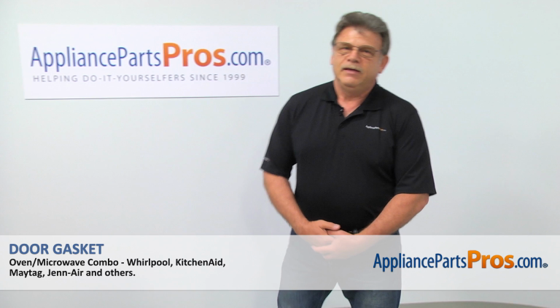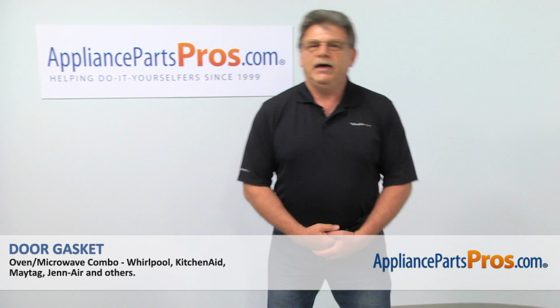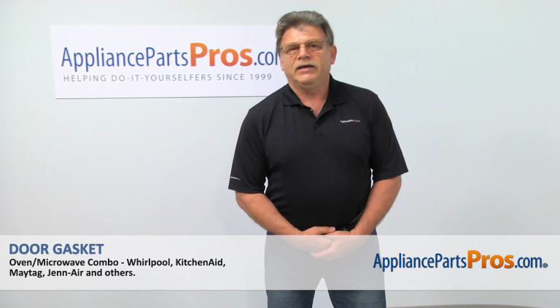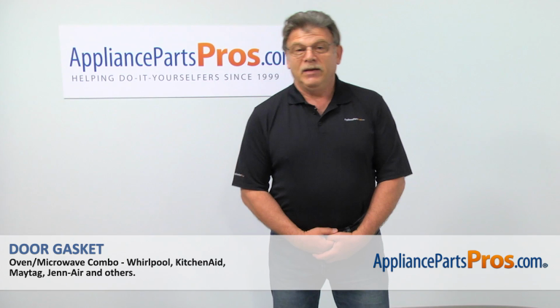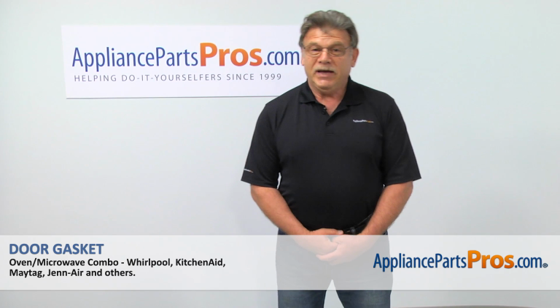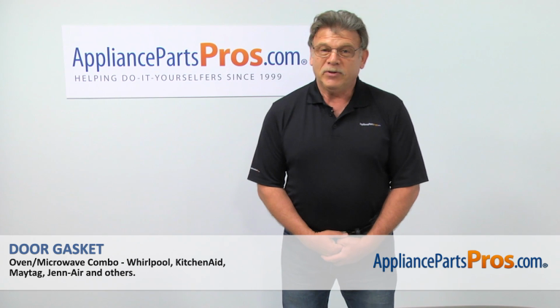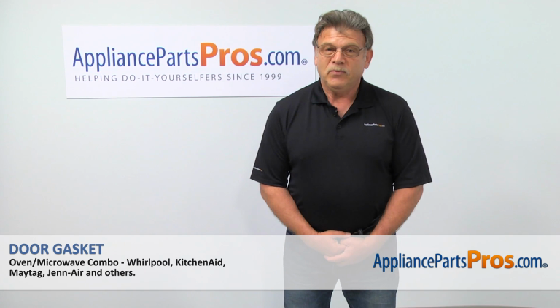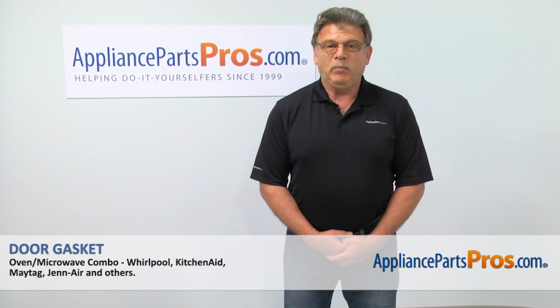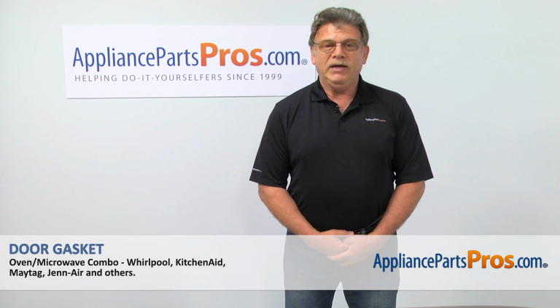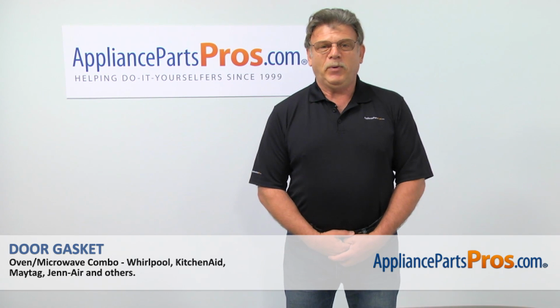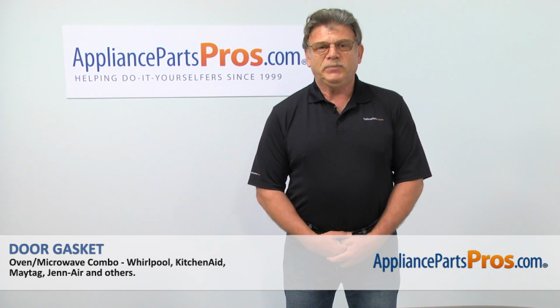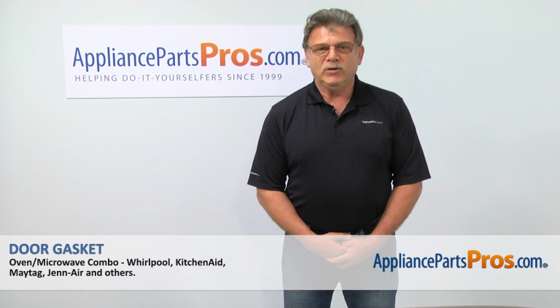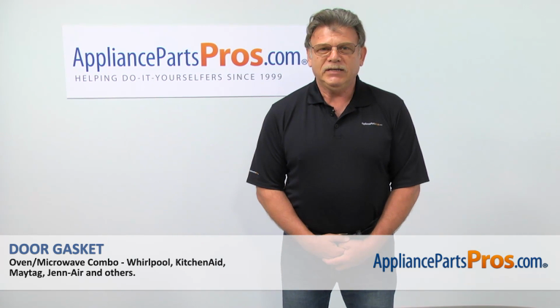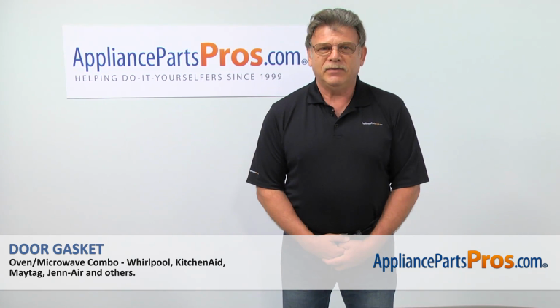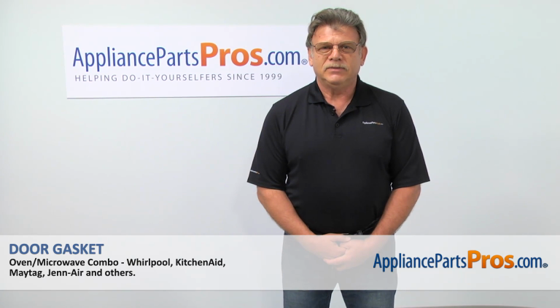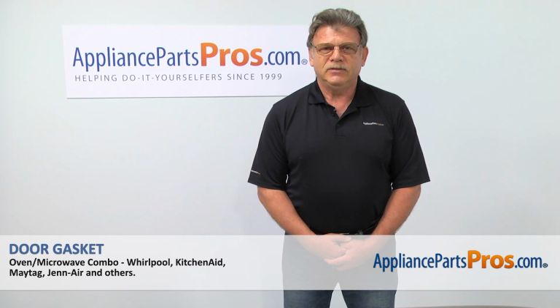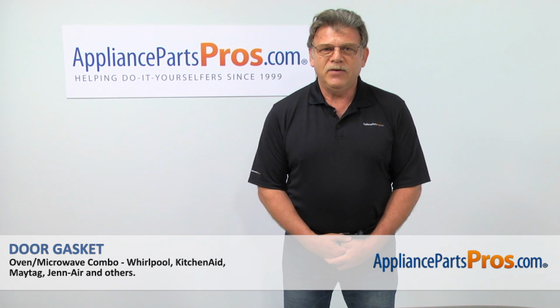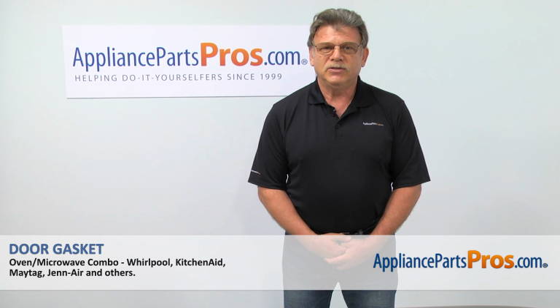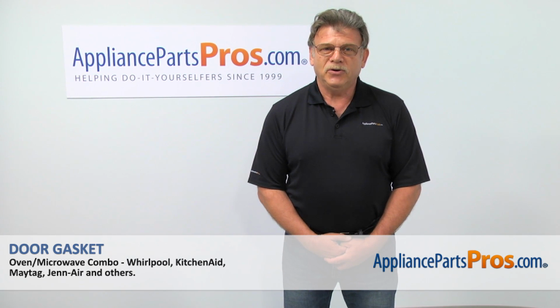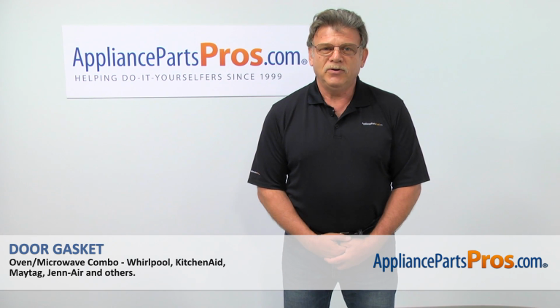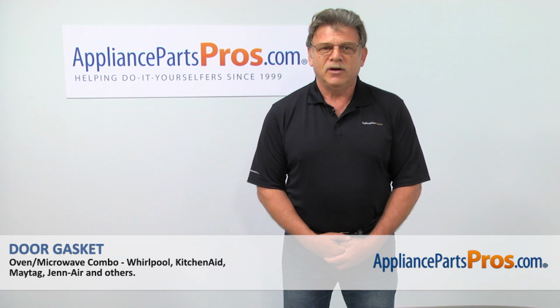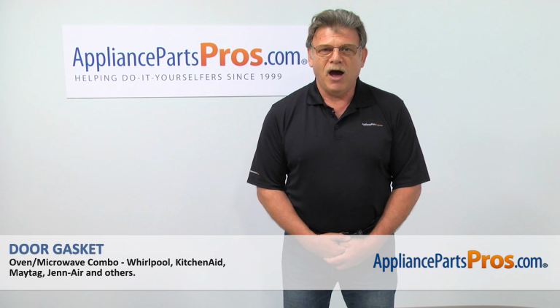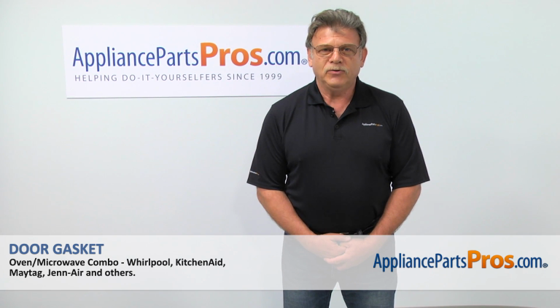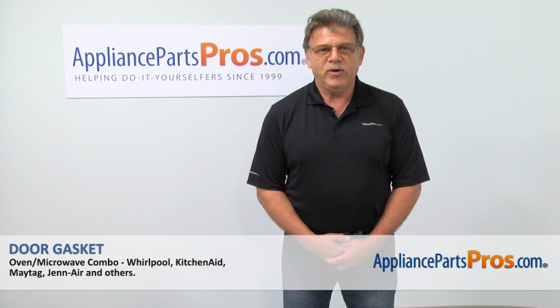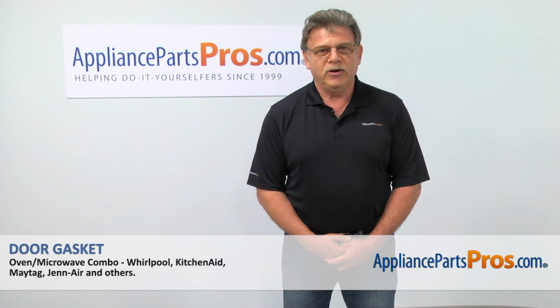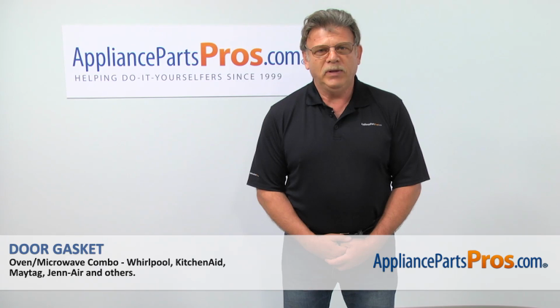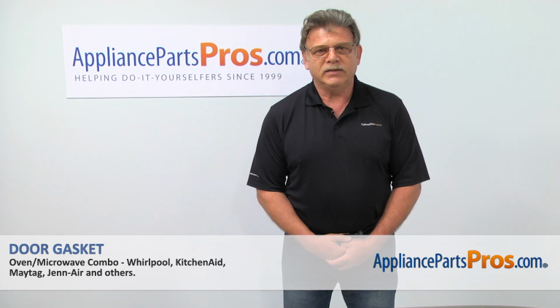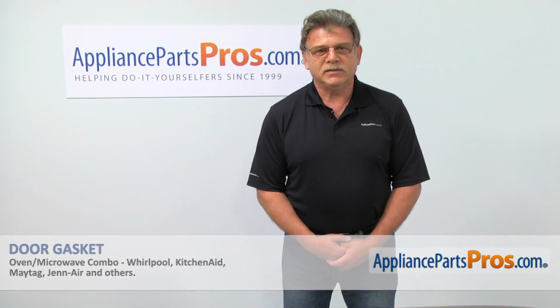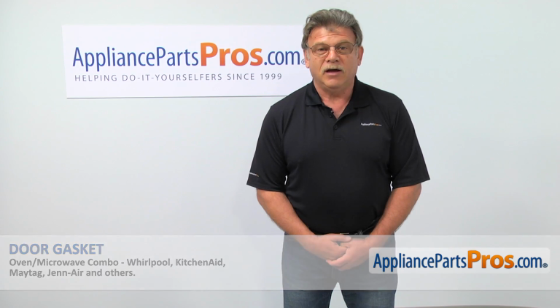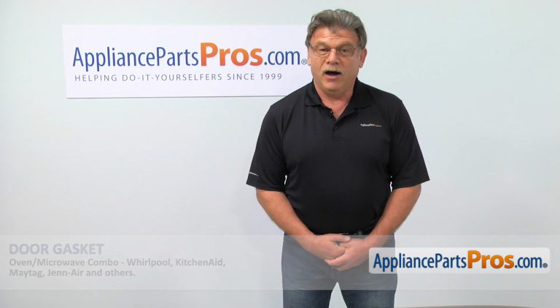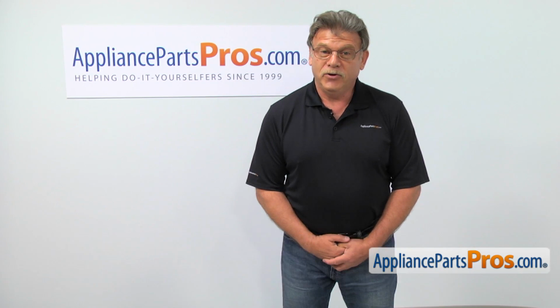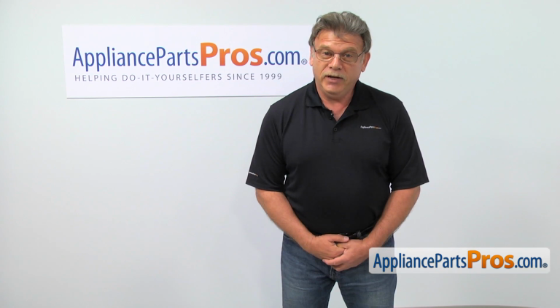Hi, I'm Simon with AppliancePartsPros.com. Today we're going to show you how to repair your appliance. Are you ready?